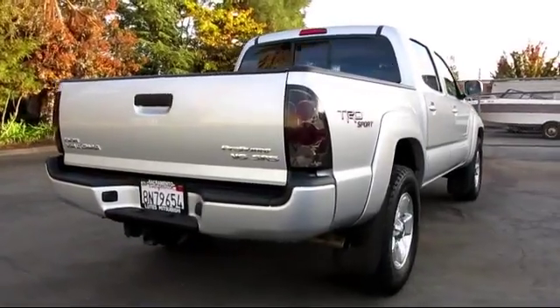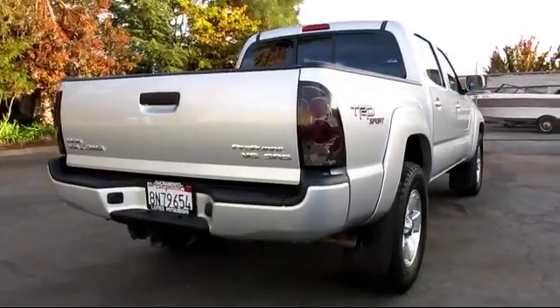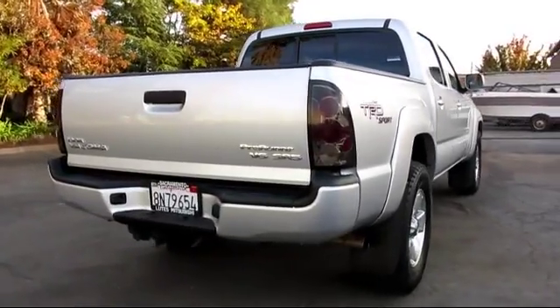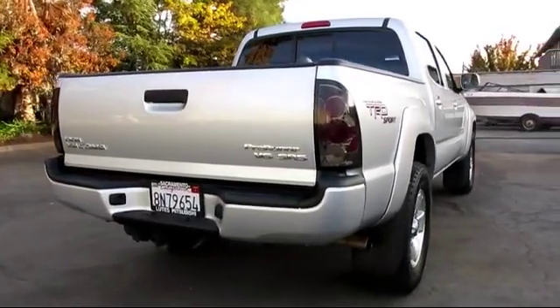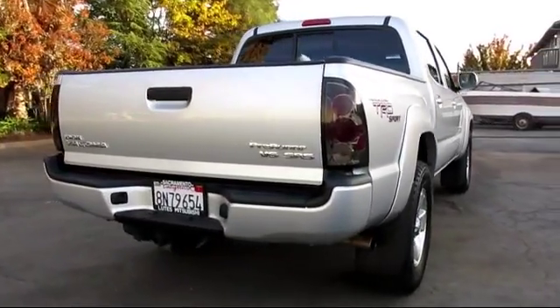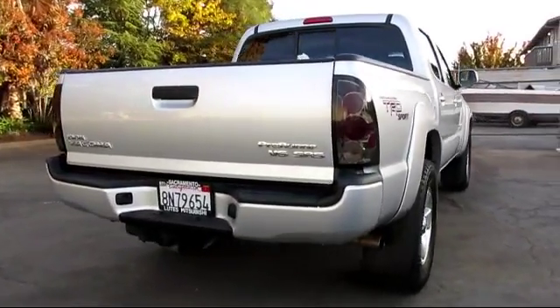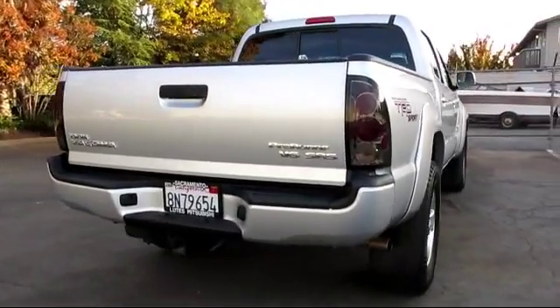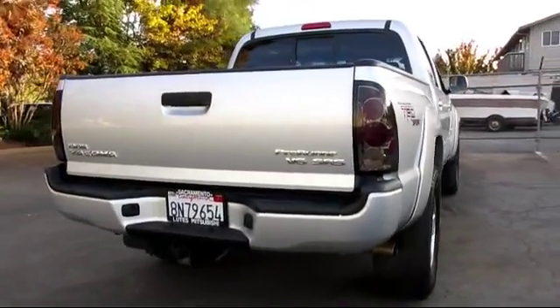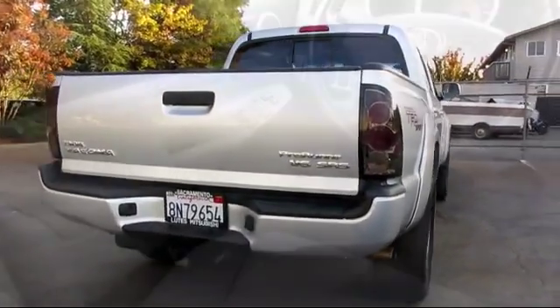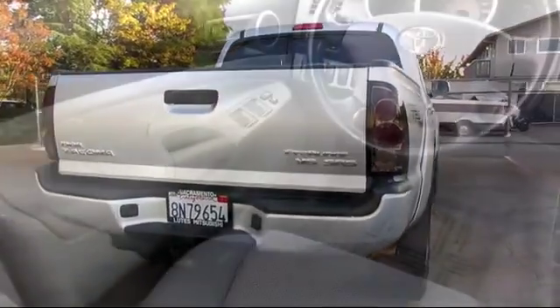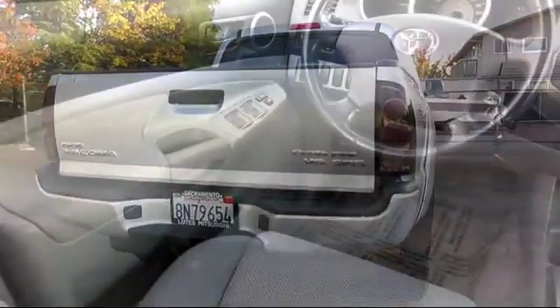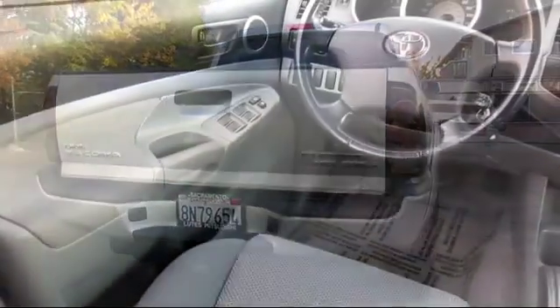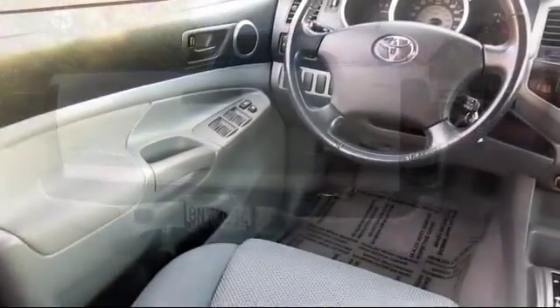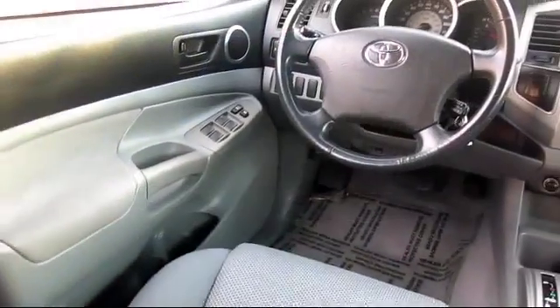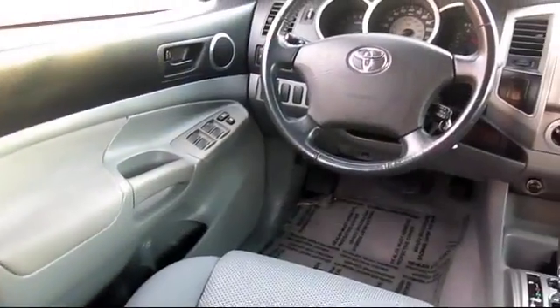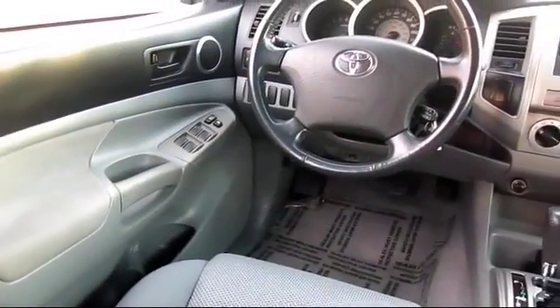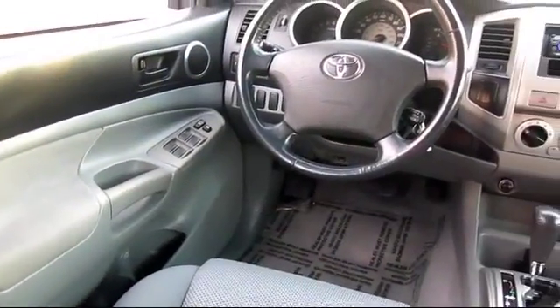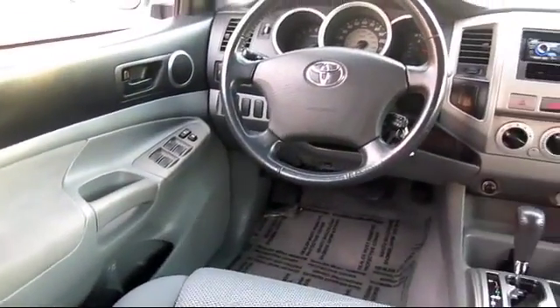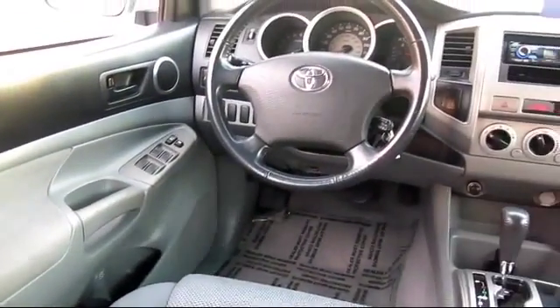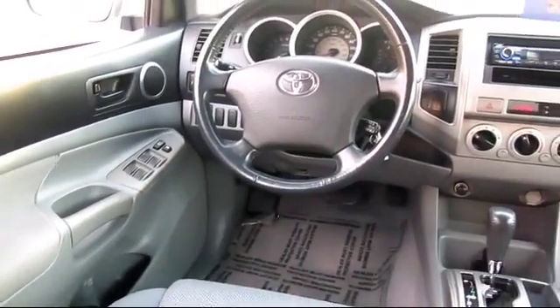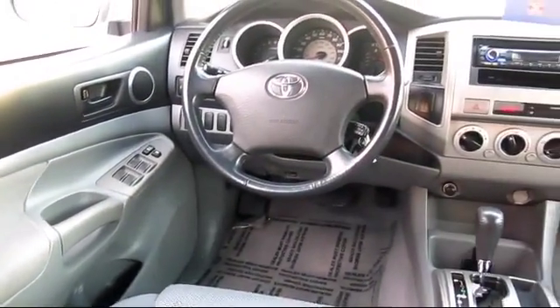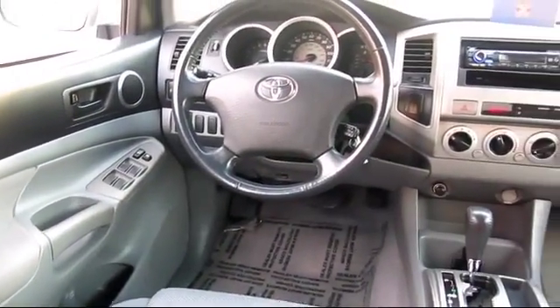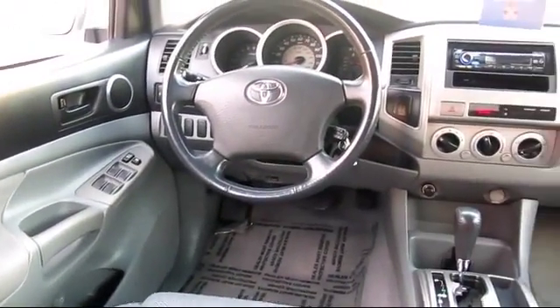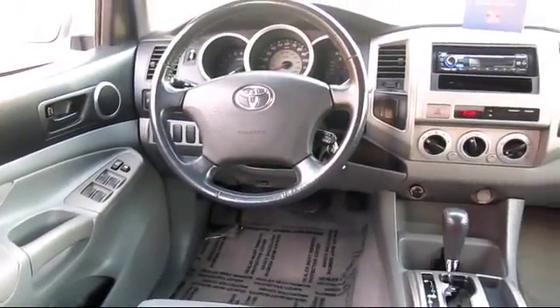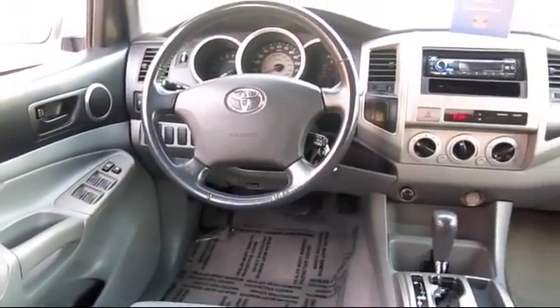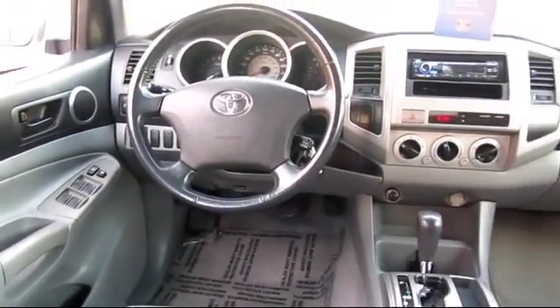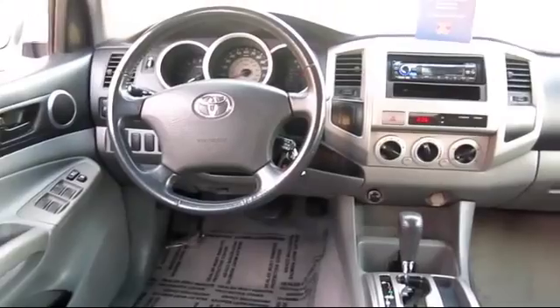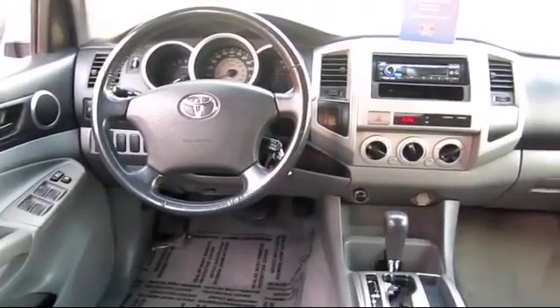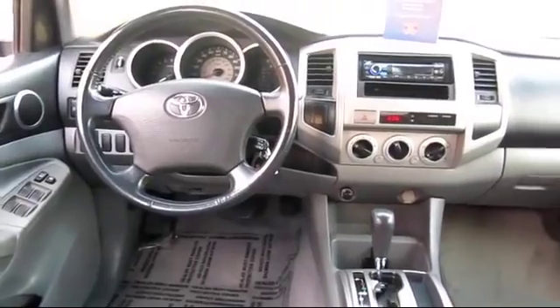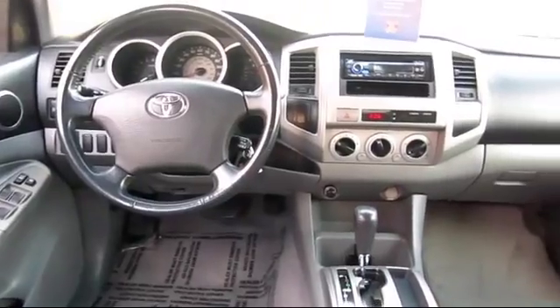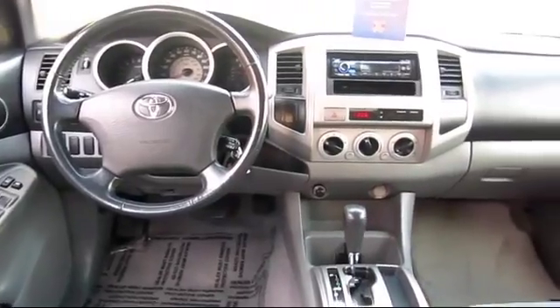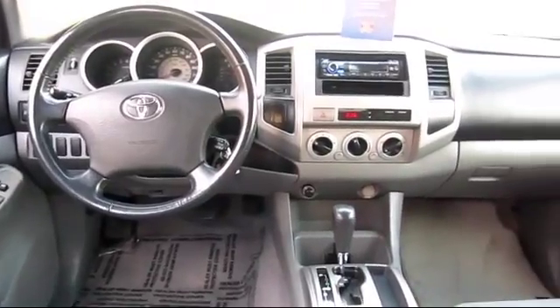Lutz Mitsubishi has been recognized by Mitsubishi for outstanding sales, service, and customer satisfaction.